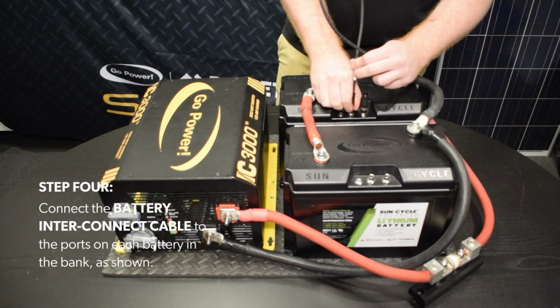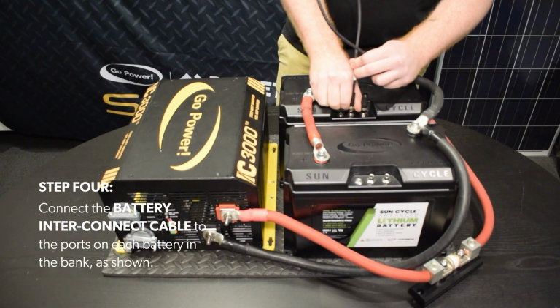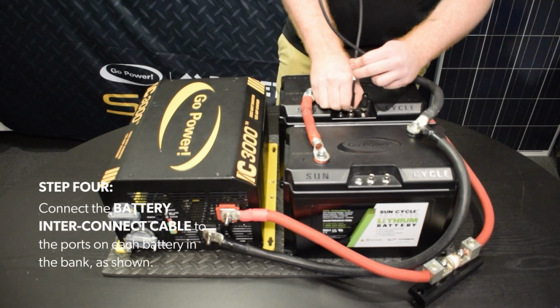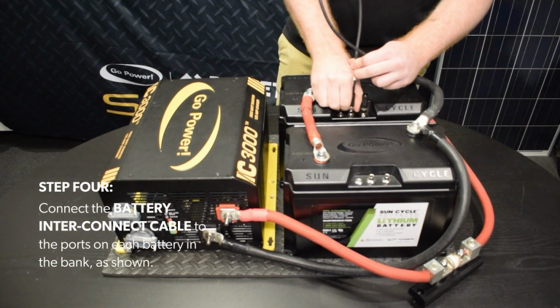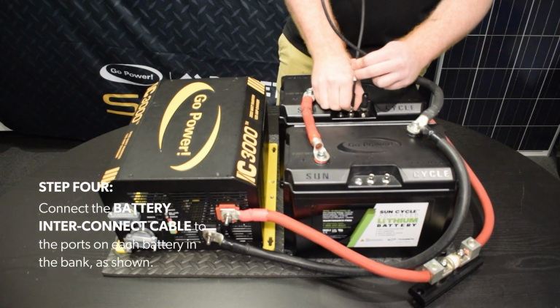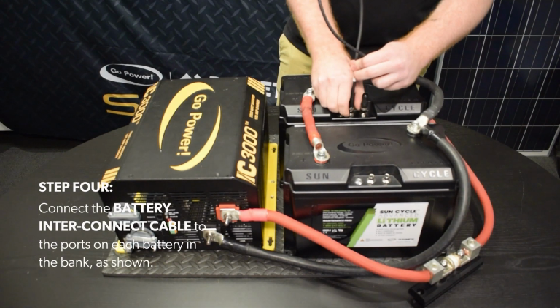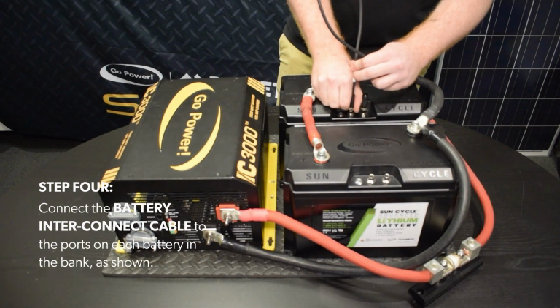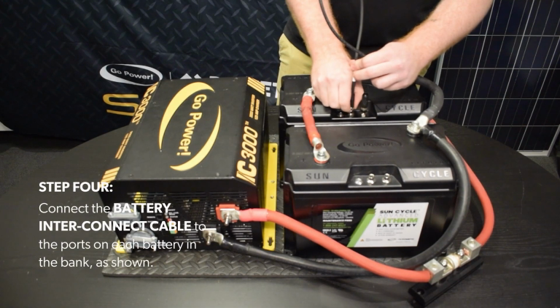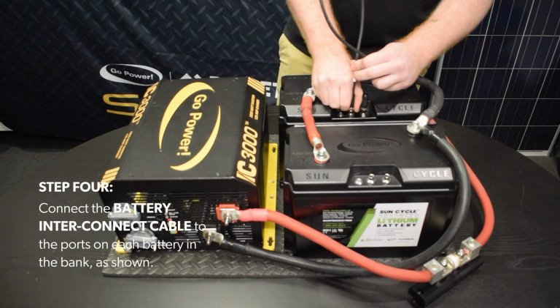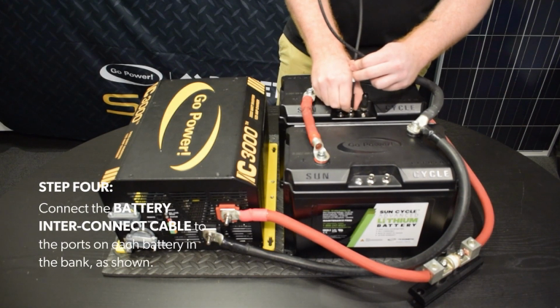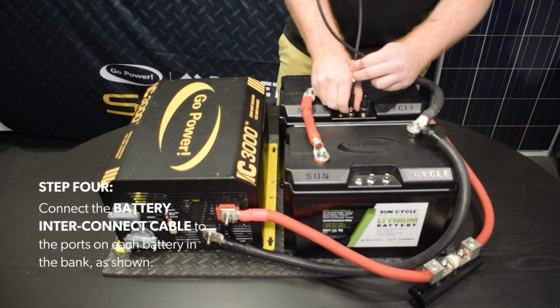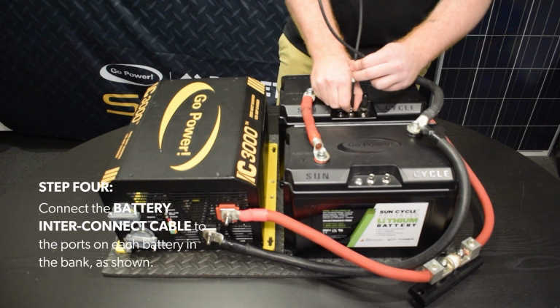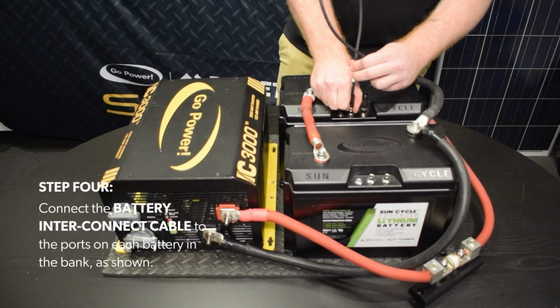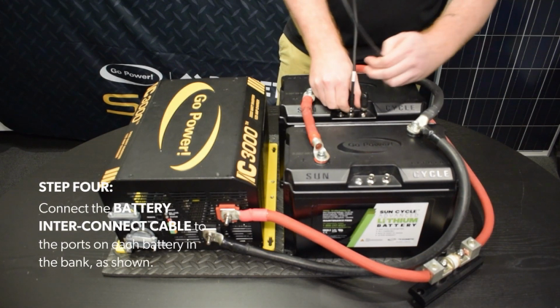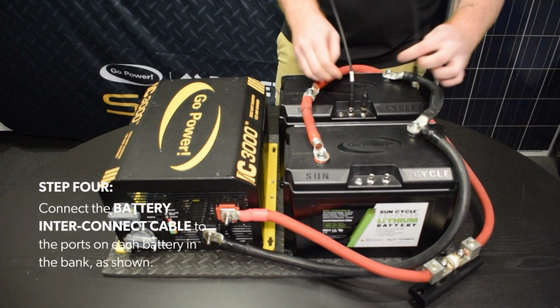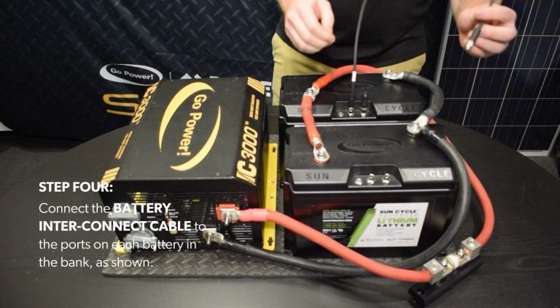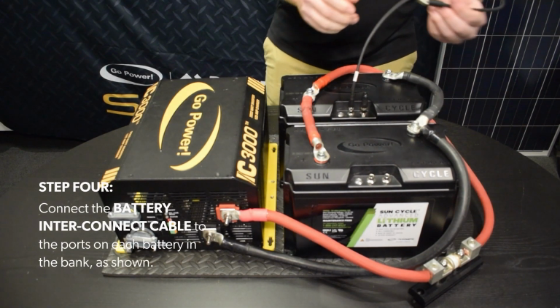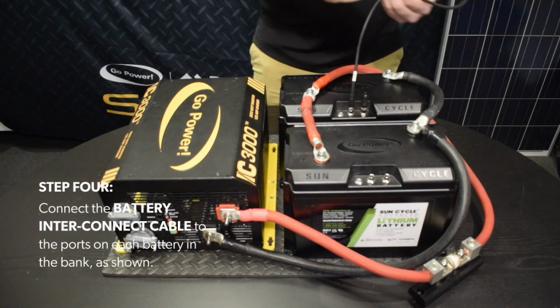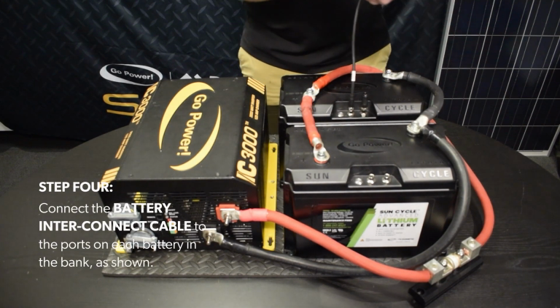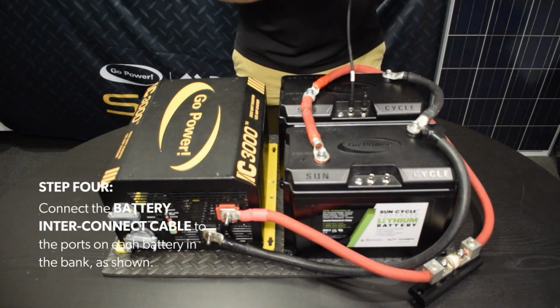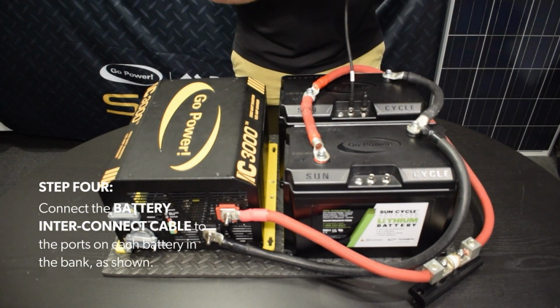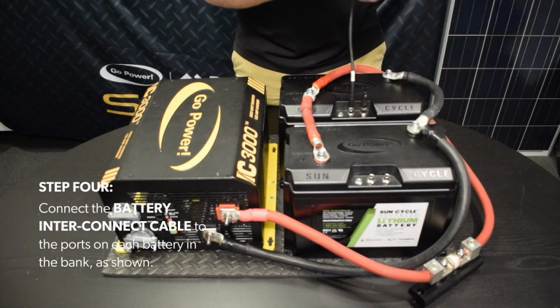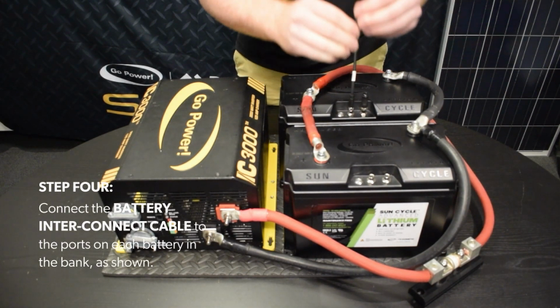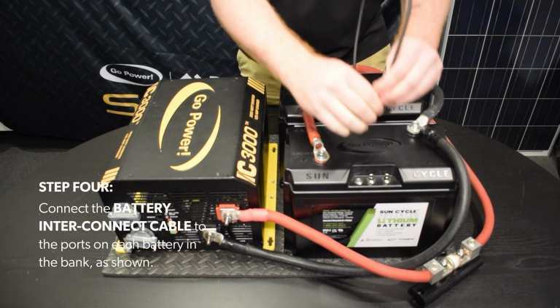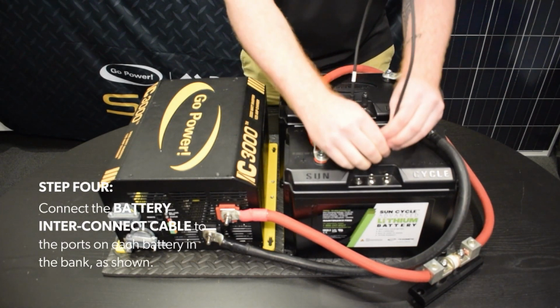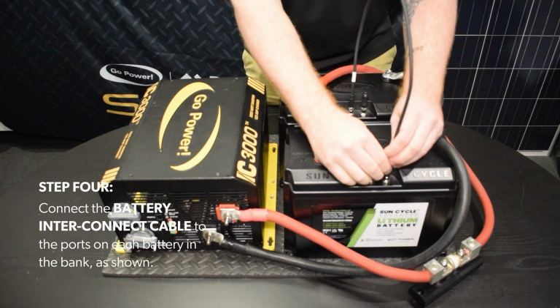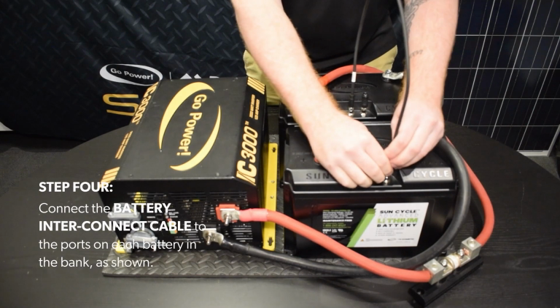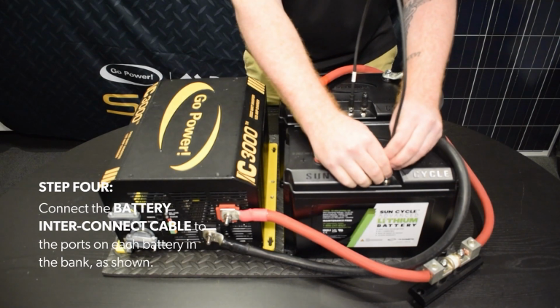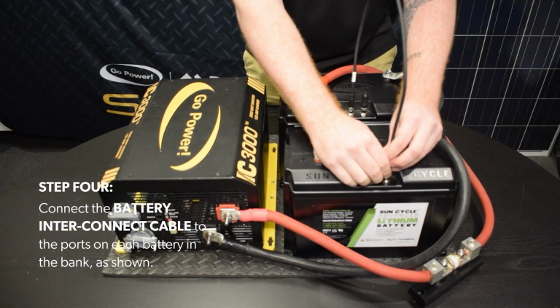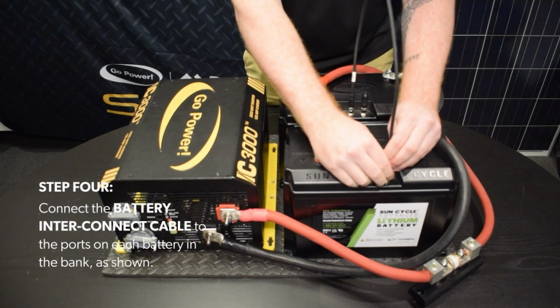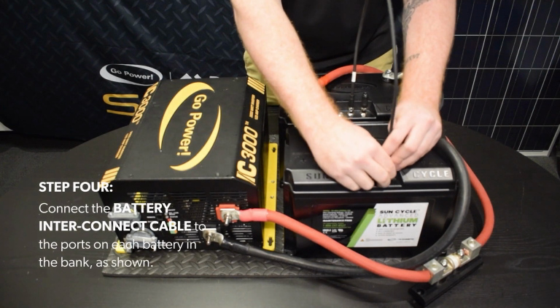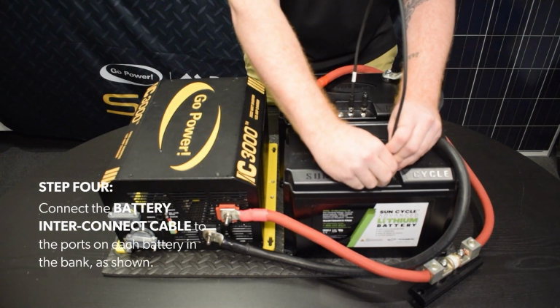Step 4. Connect the battery interconnect cable to the ports on each battery in the bank, as shown.